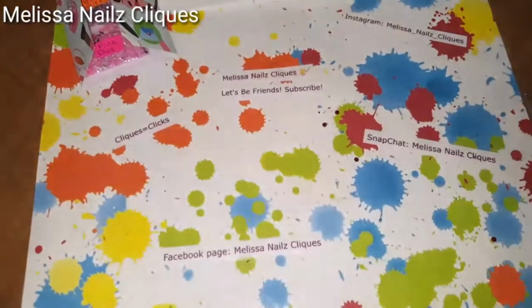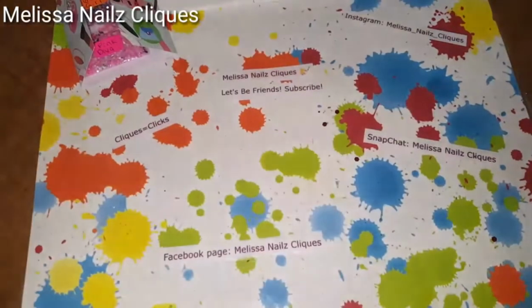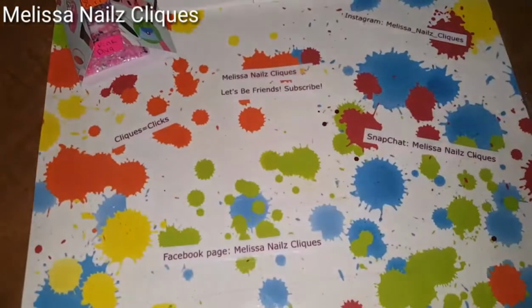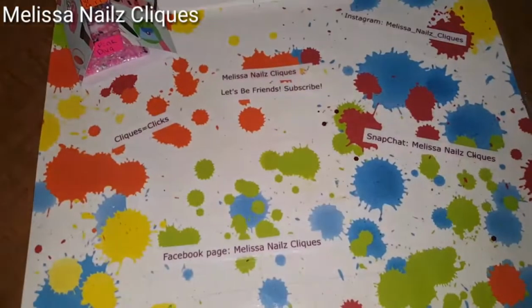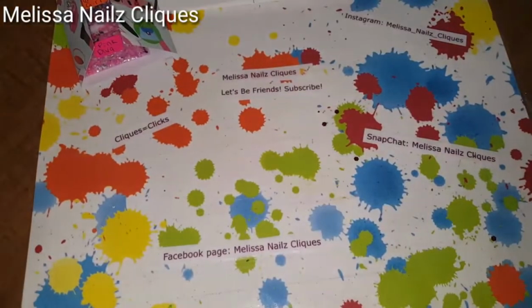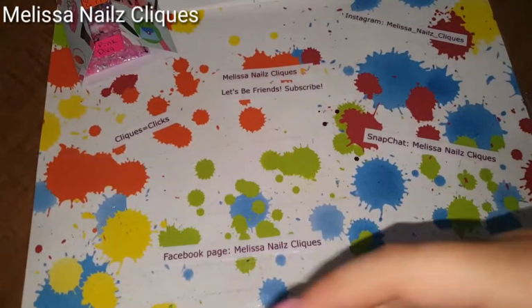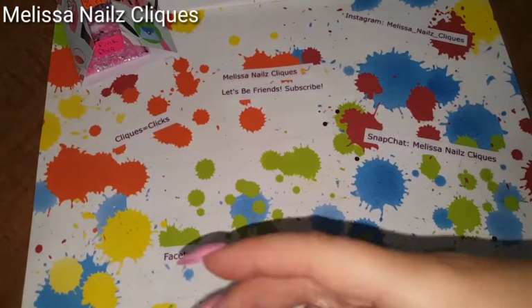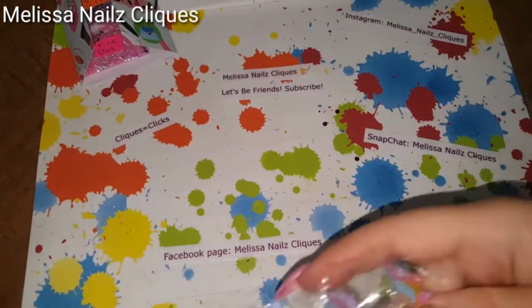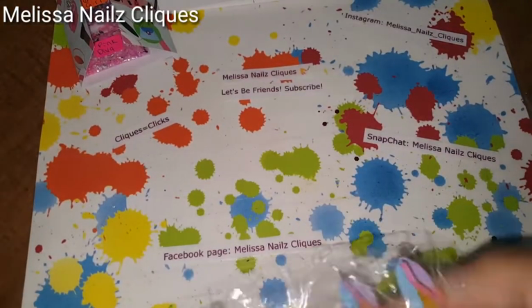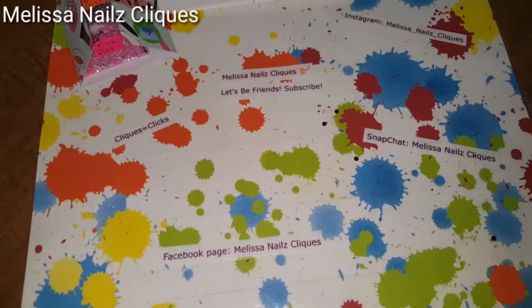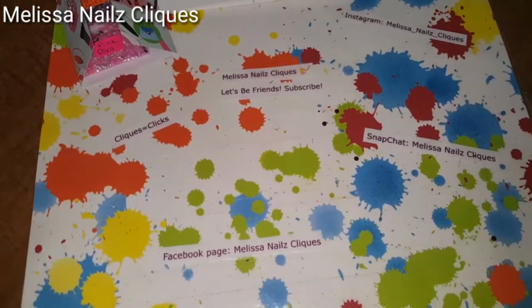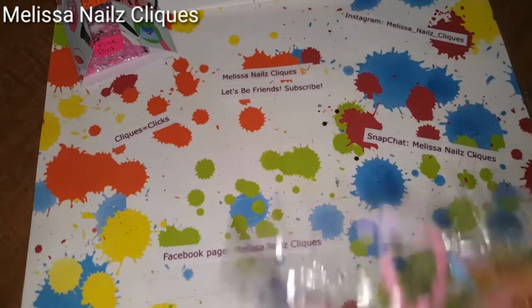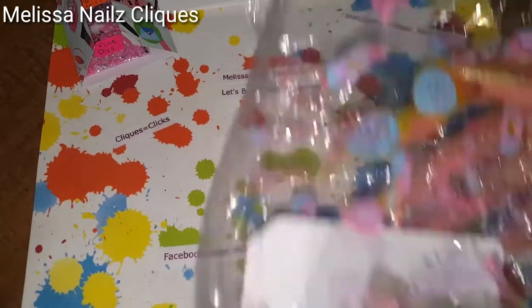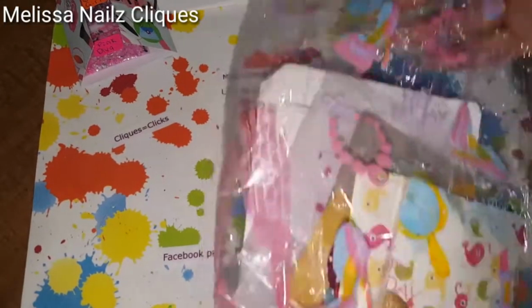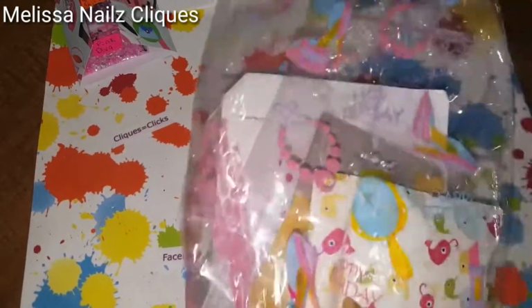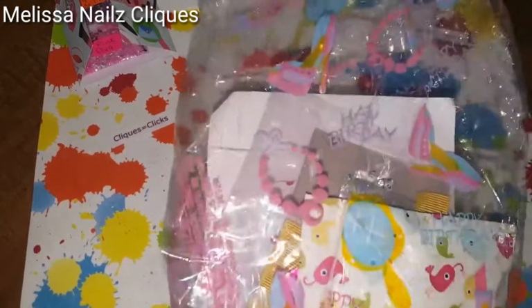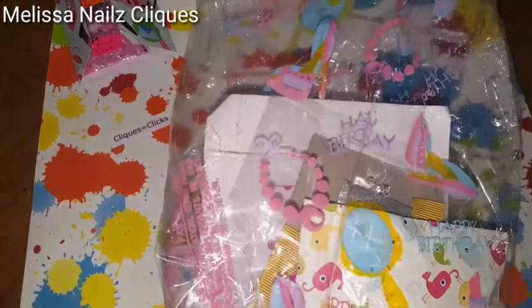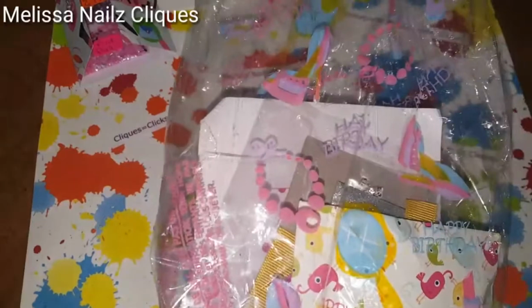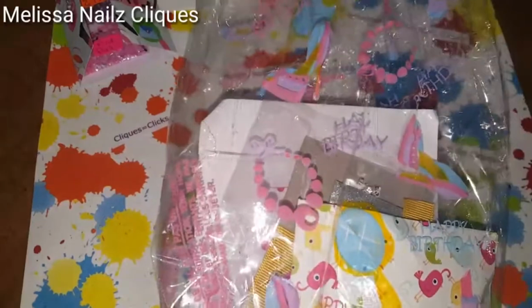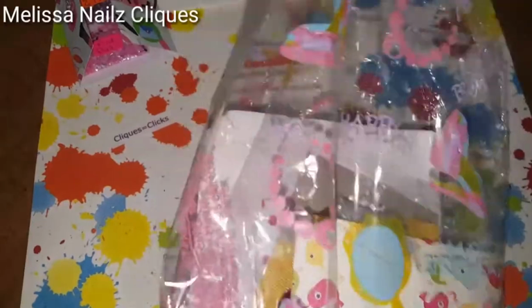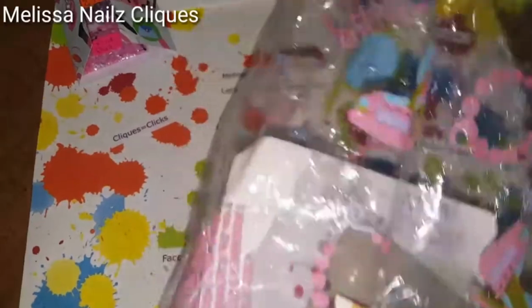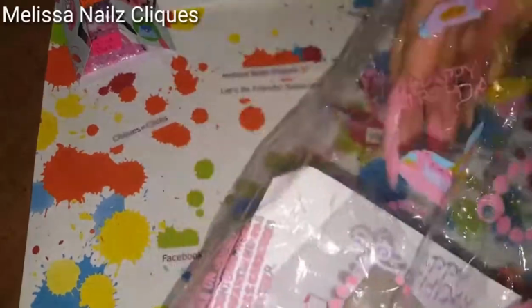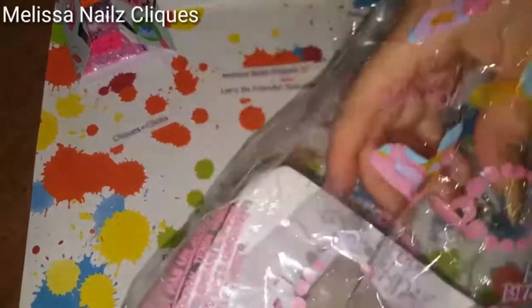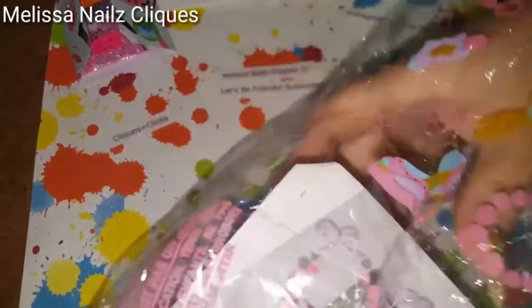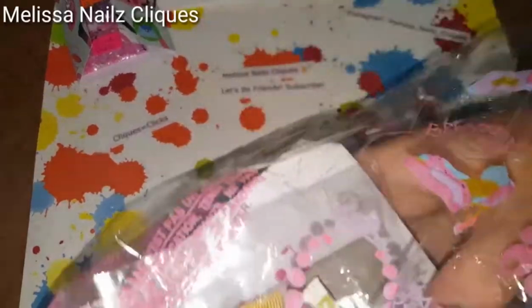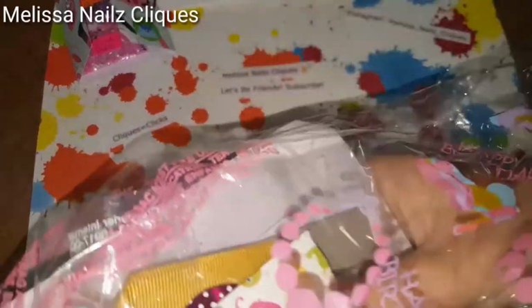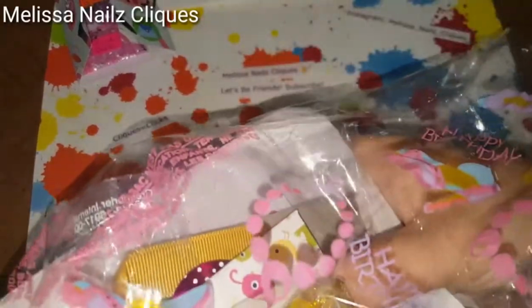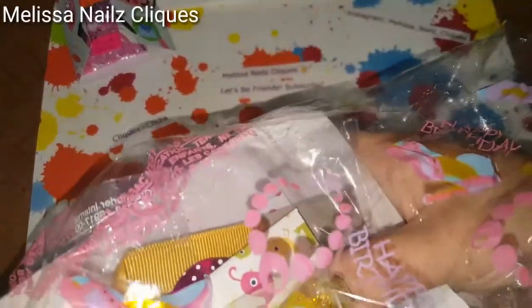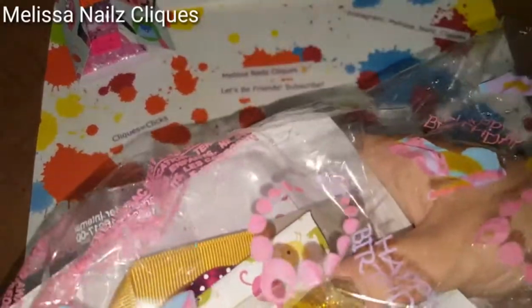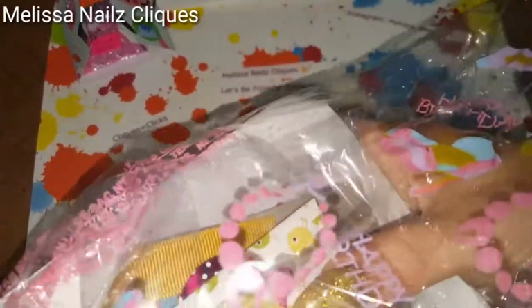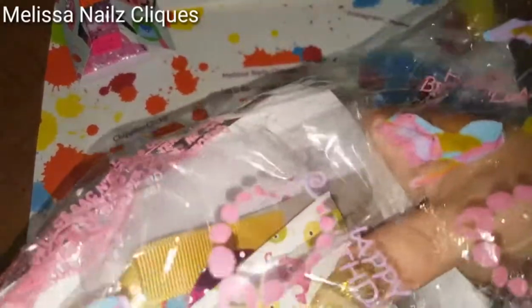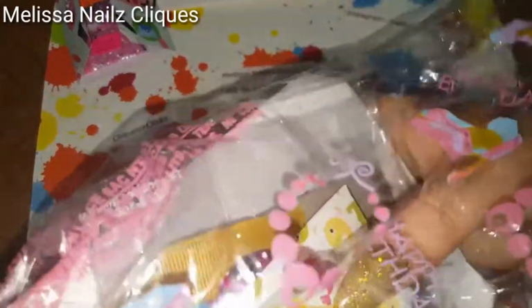She has them all in this little happy birthday bag. Let's slide these out.